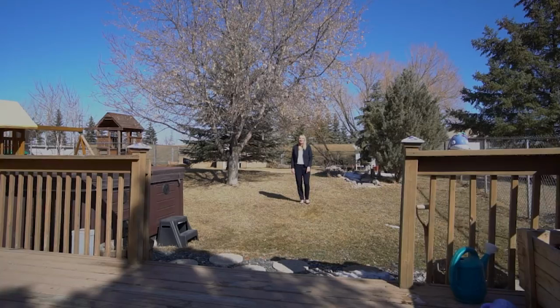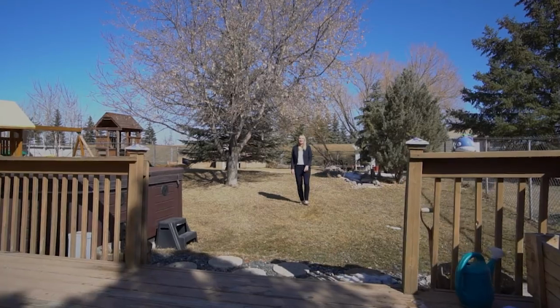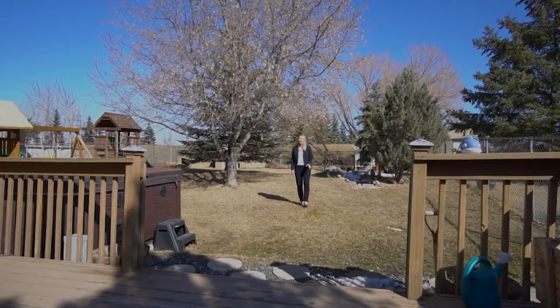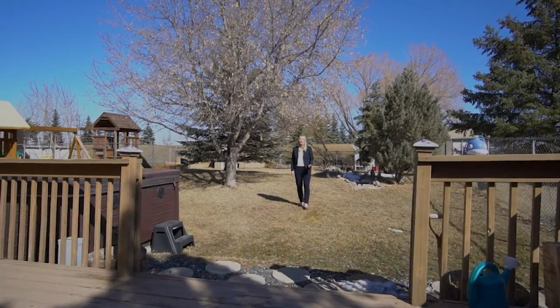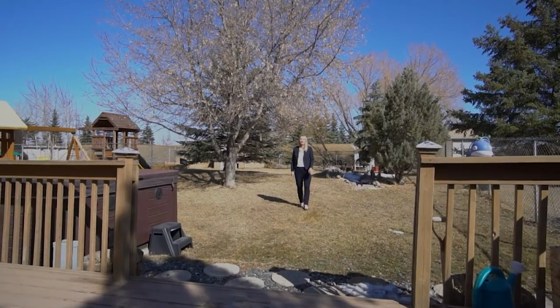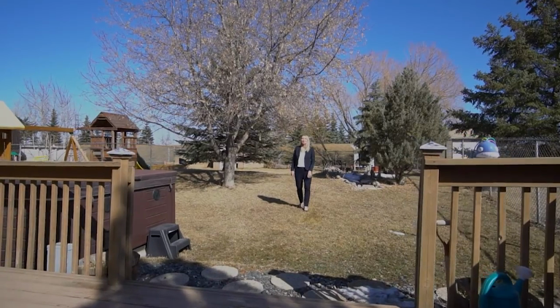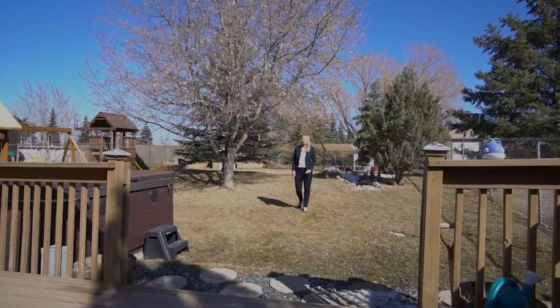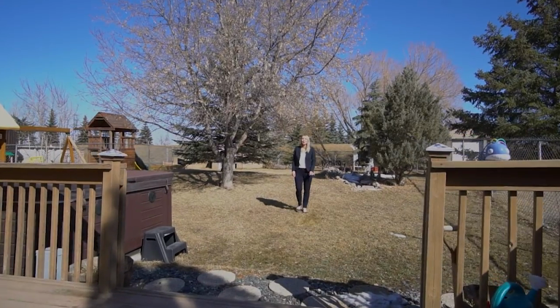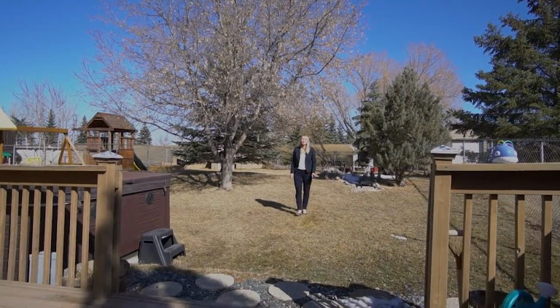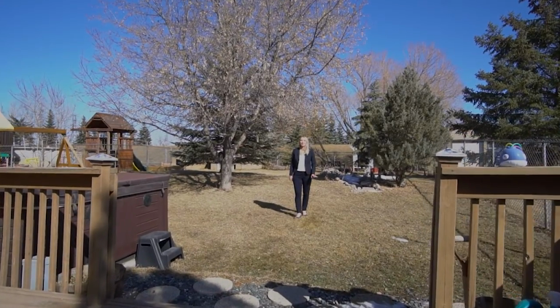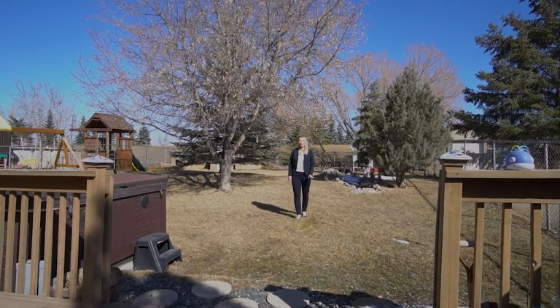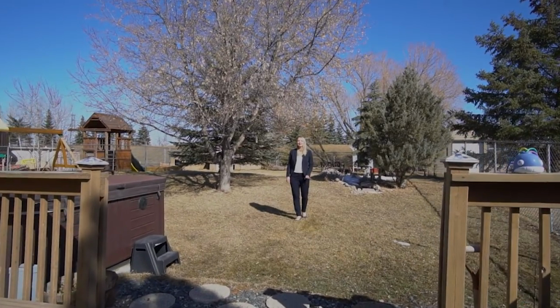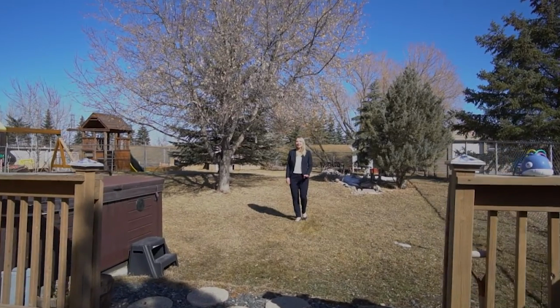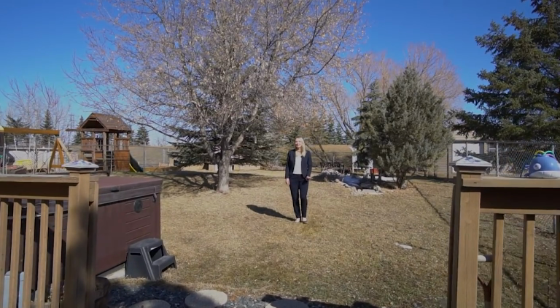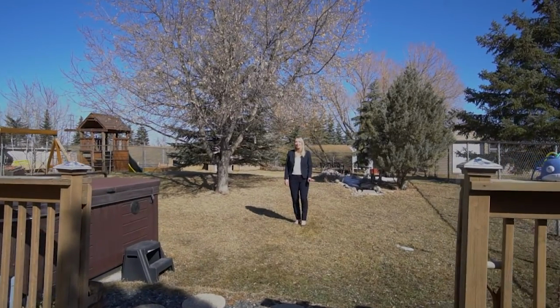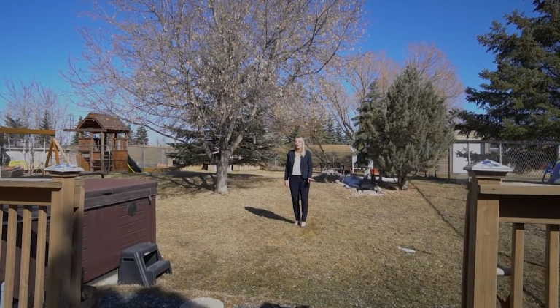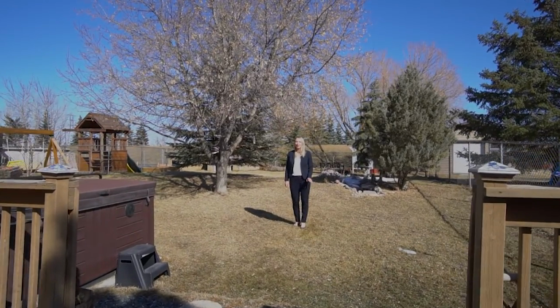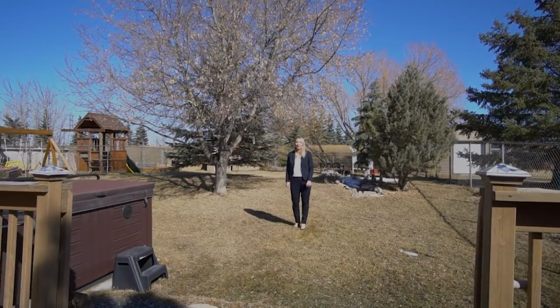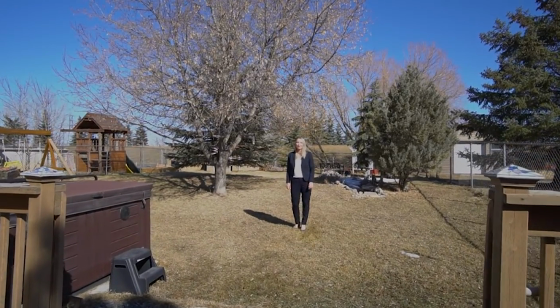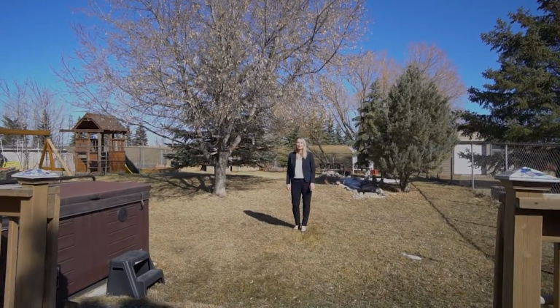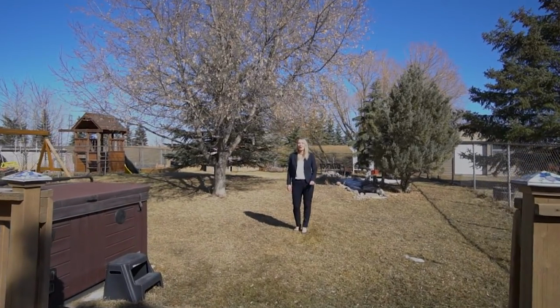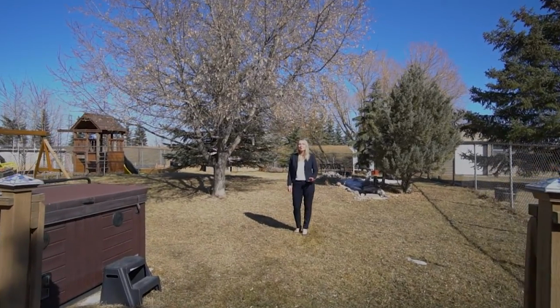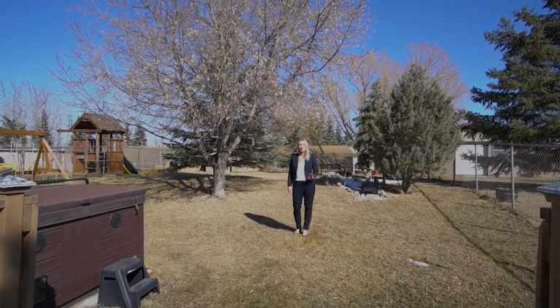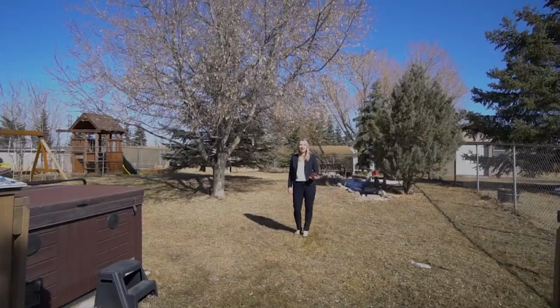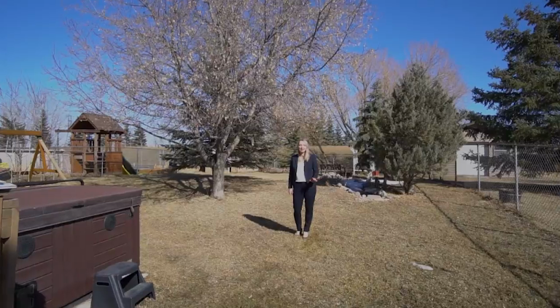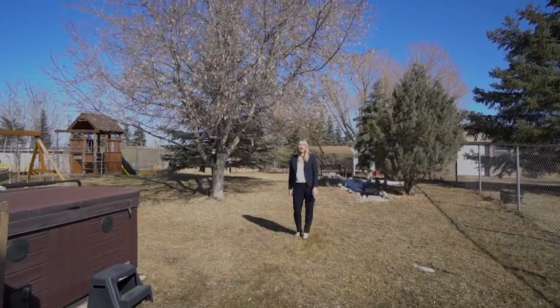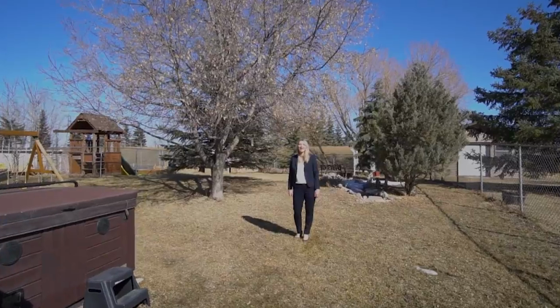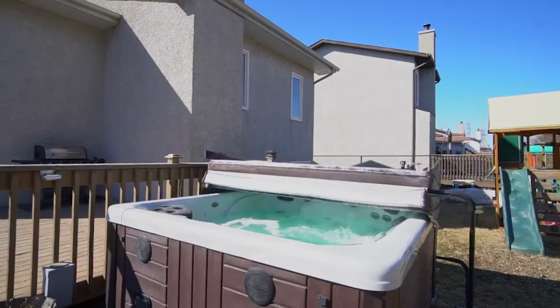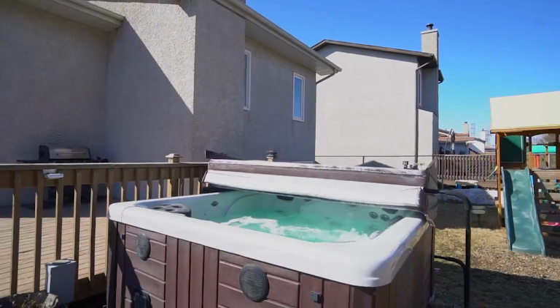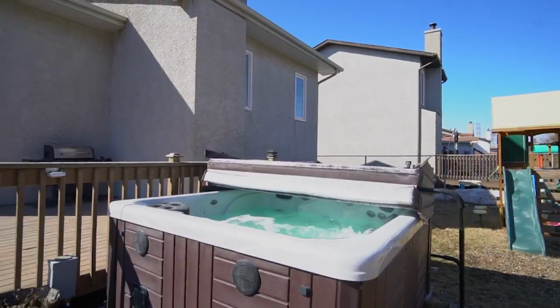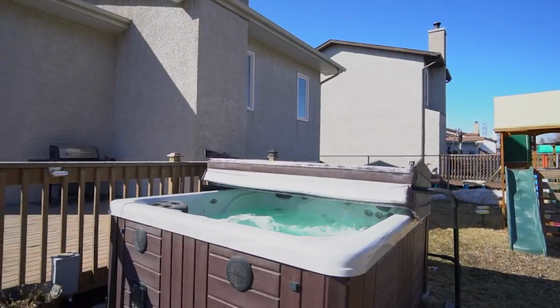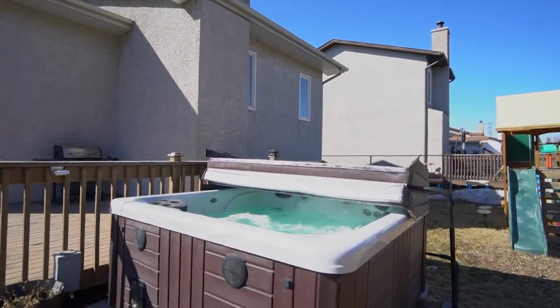Take a look at this huge, fully-fenced landscaped backyard, which comes with a large deck and a hot tub.